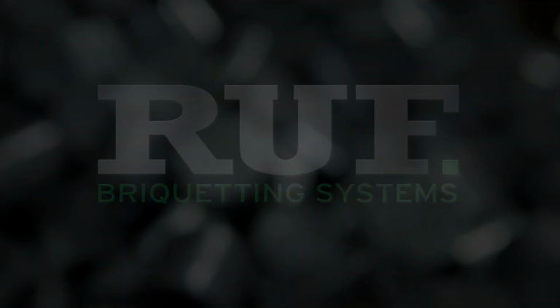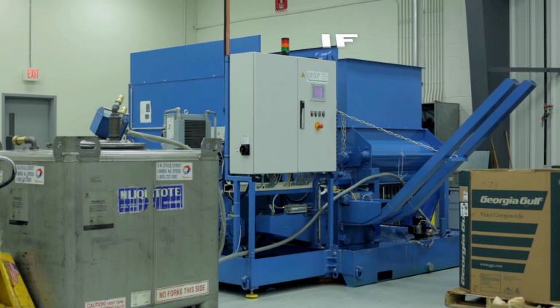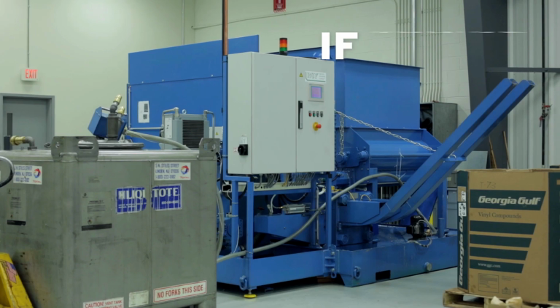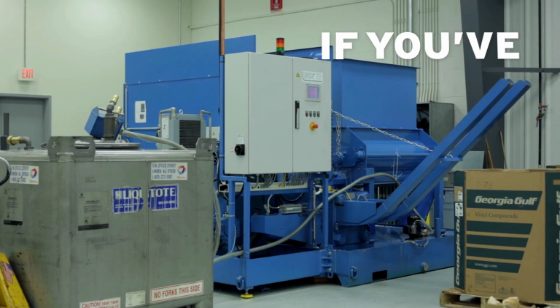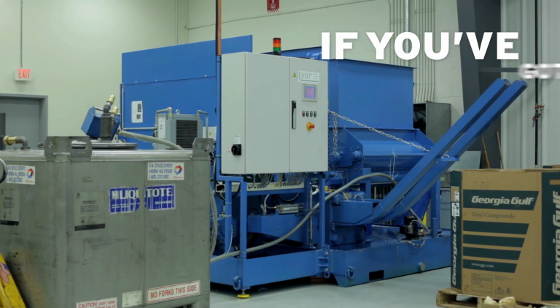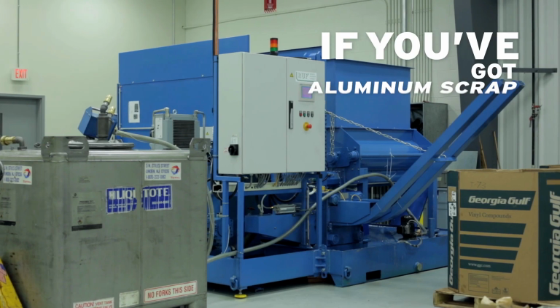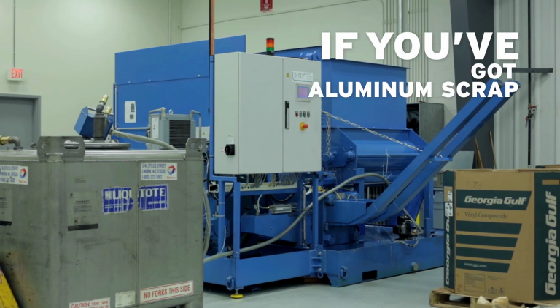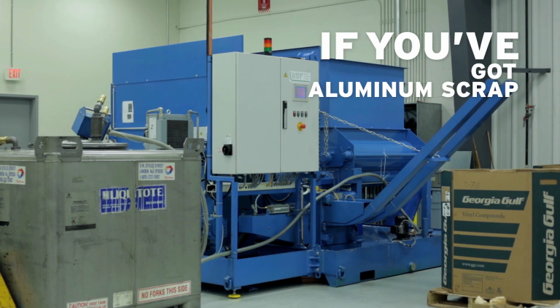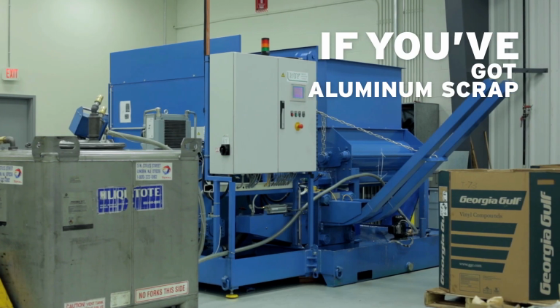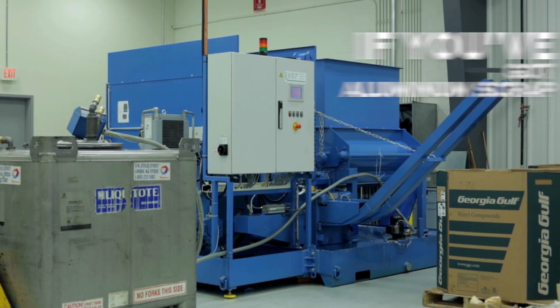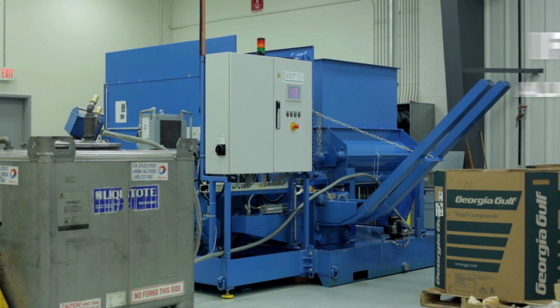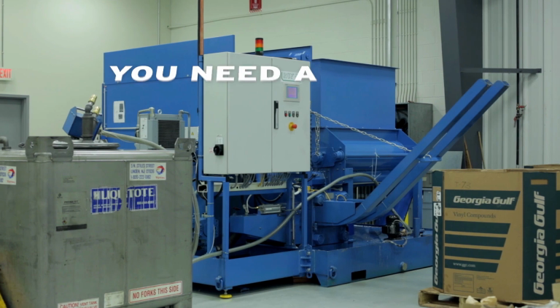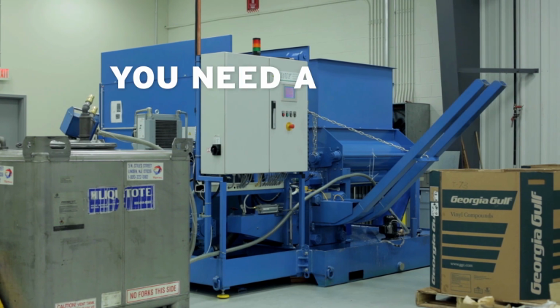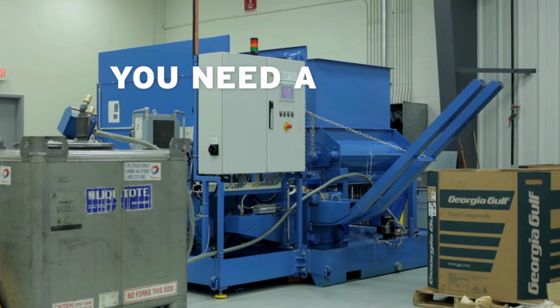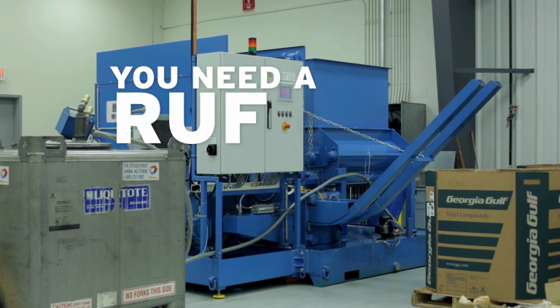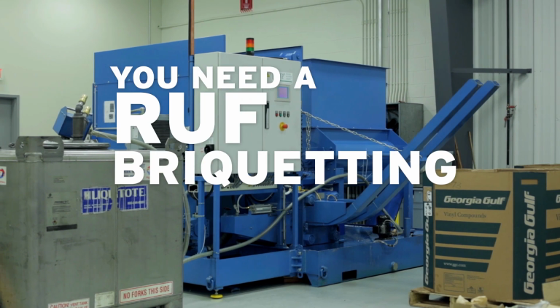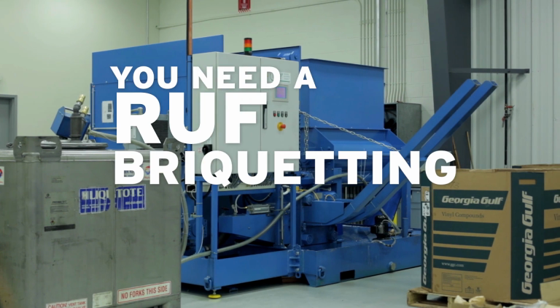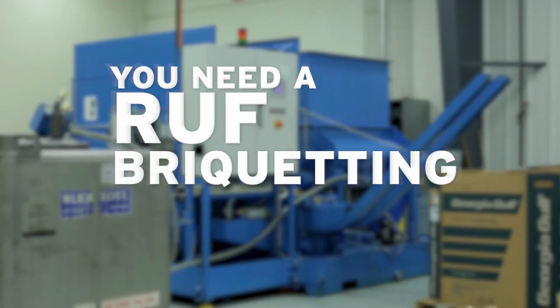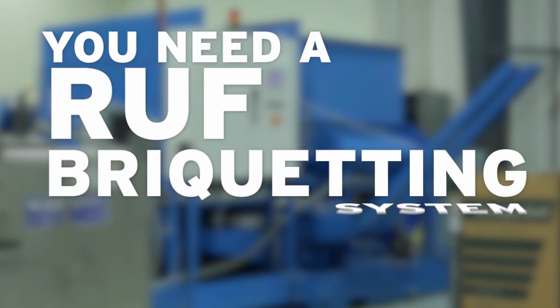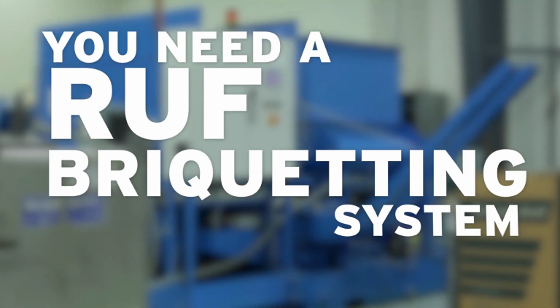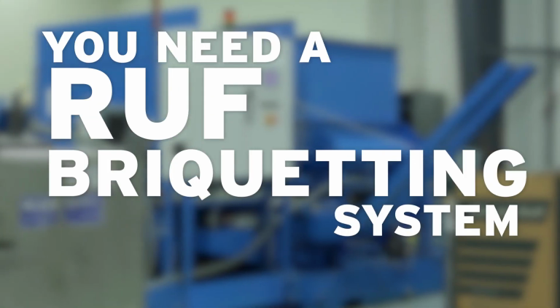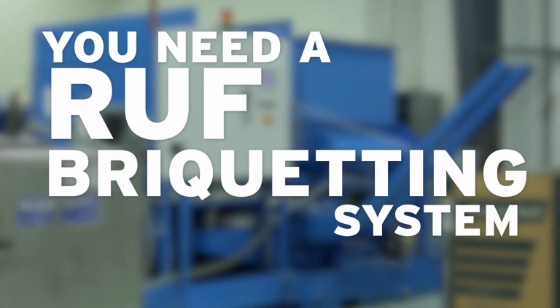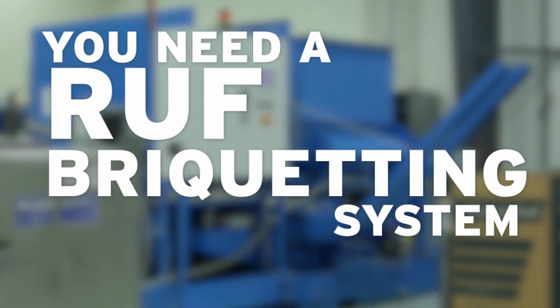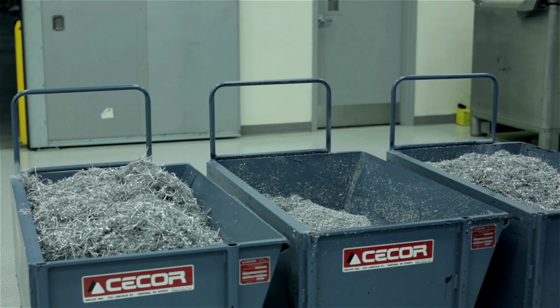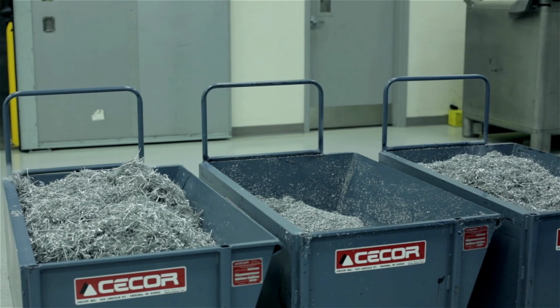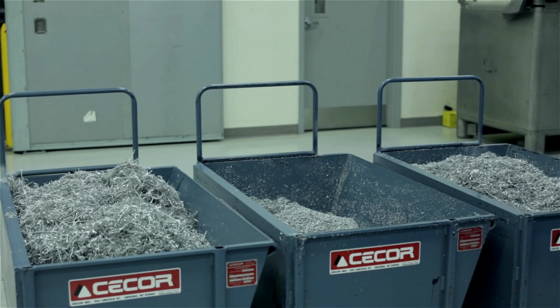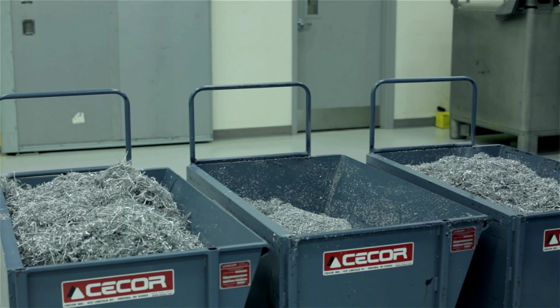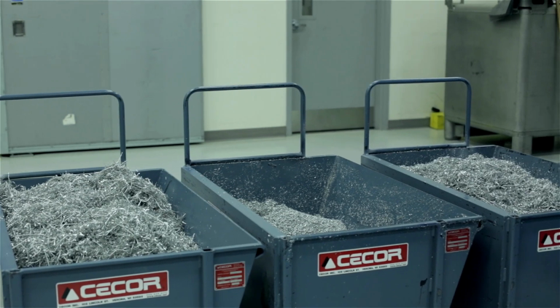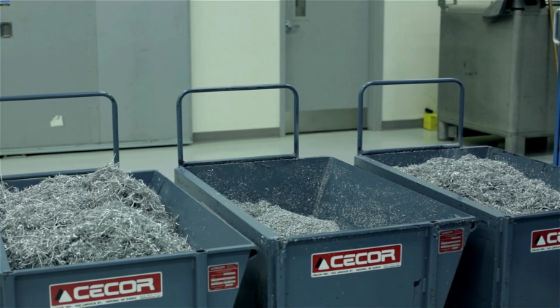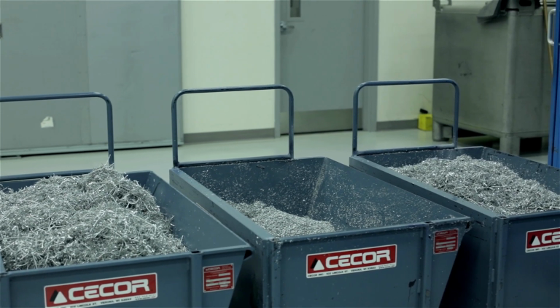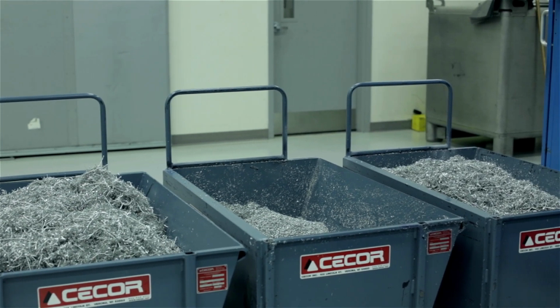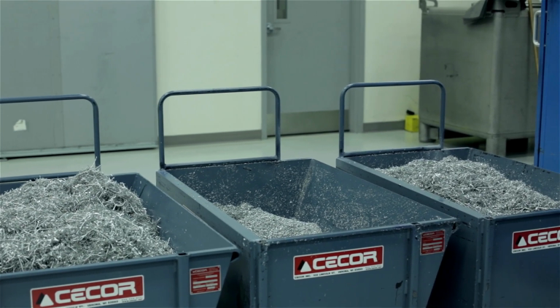If you've got aluminum scrap in your shop, you need a roof briquetting system. The whole briquetting process is simple.